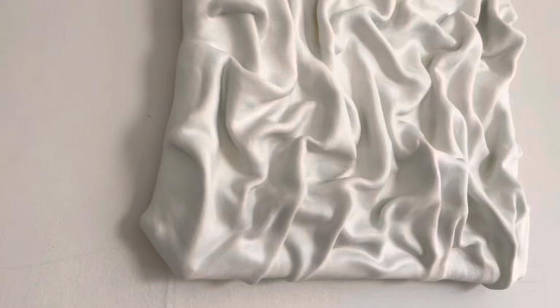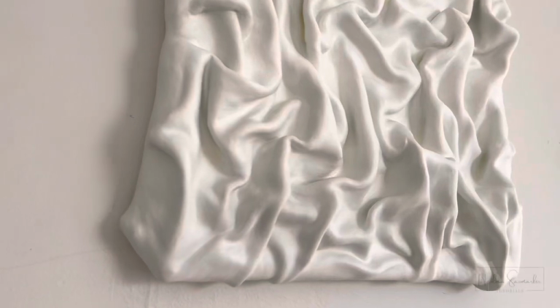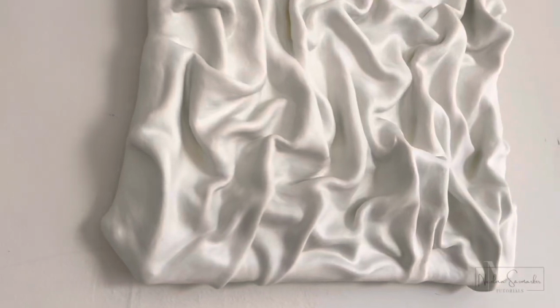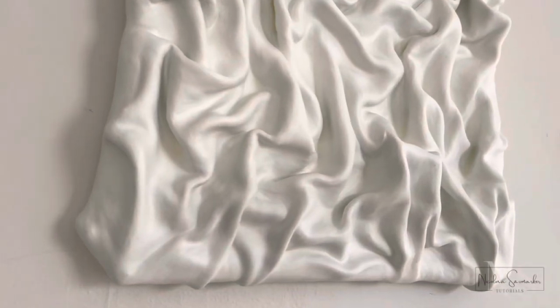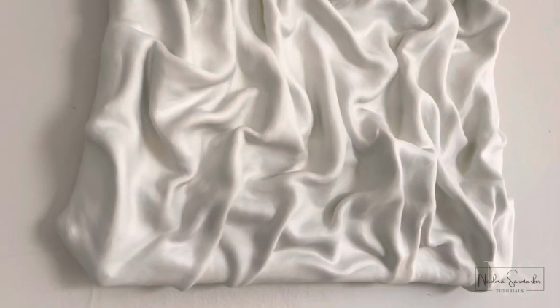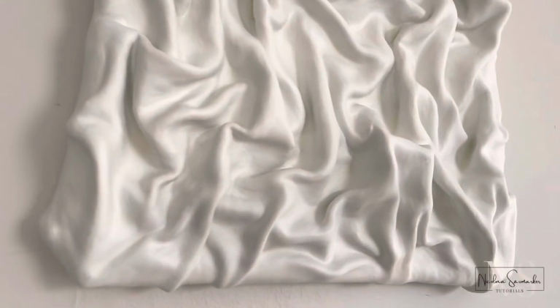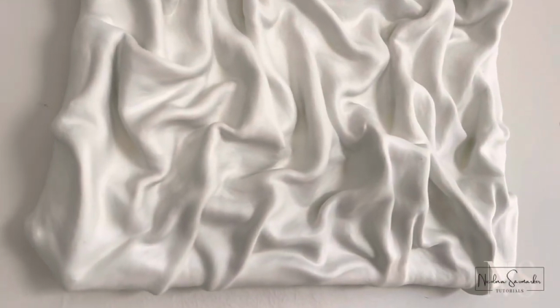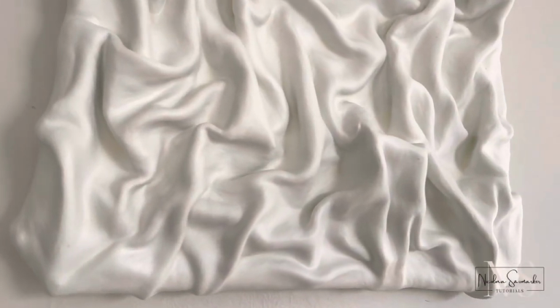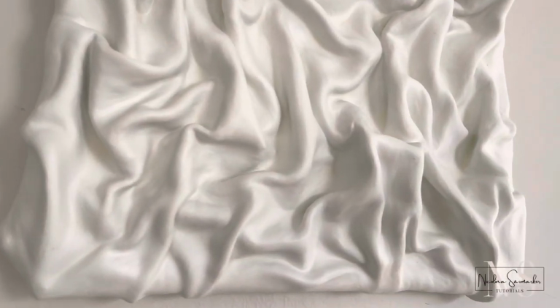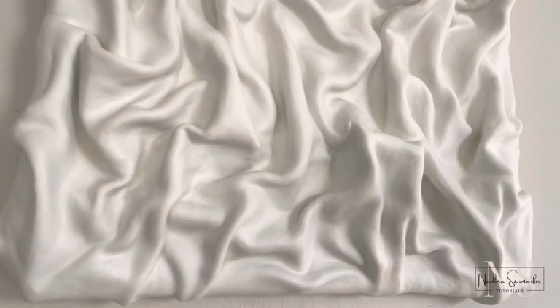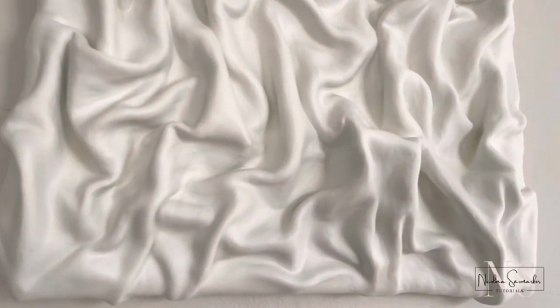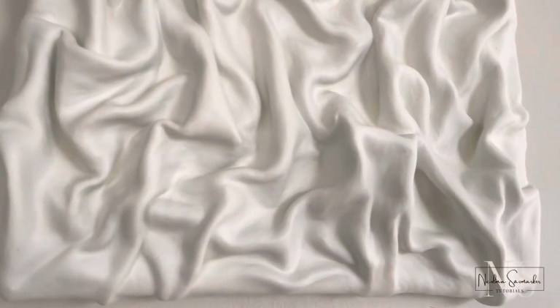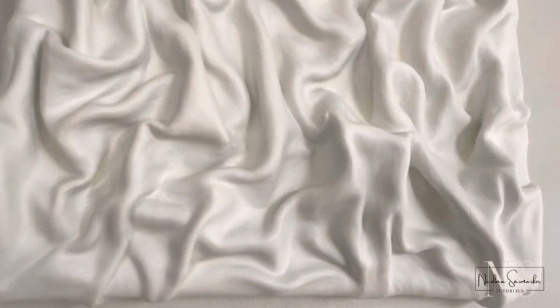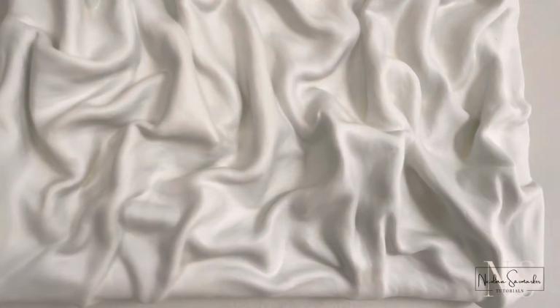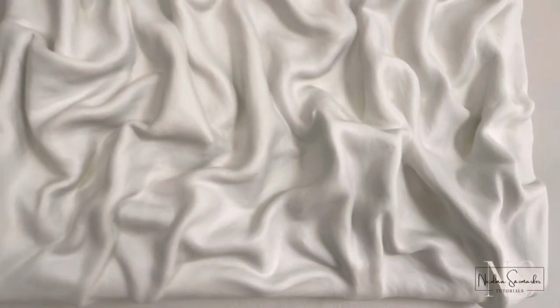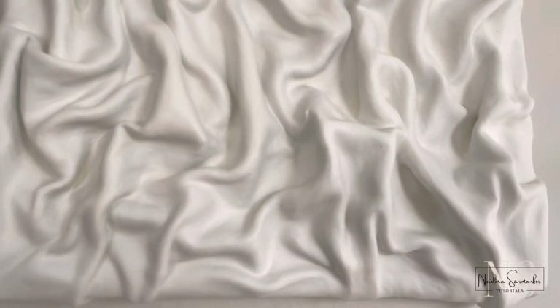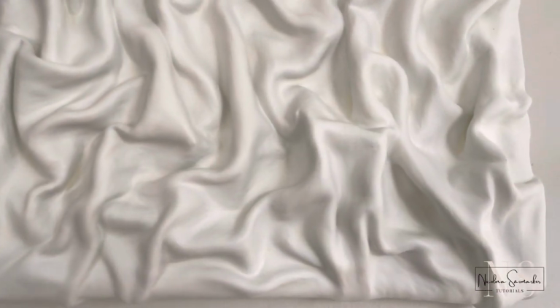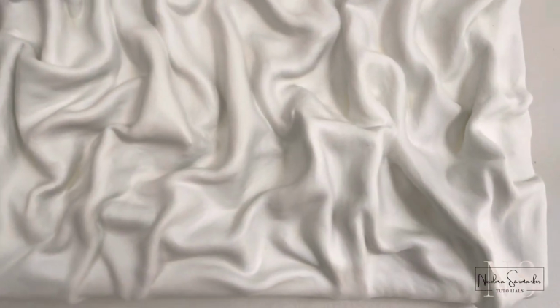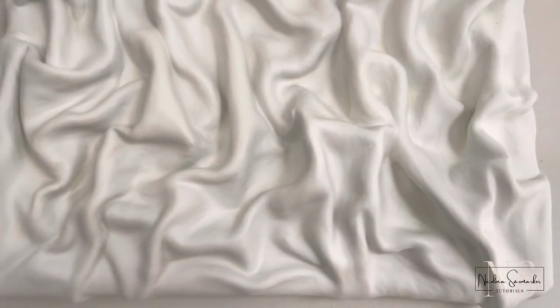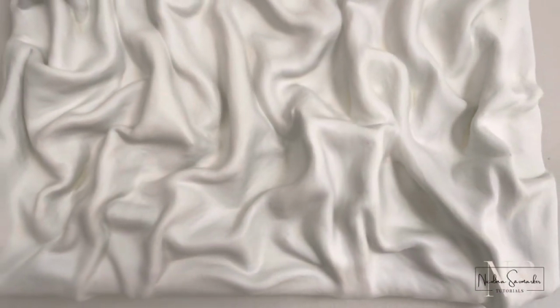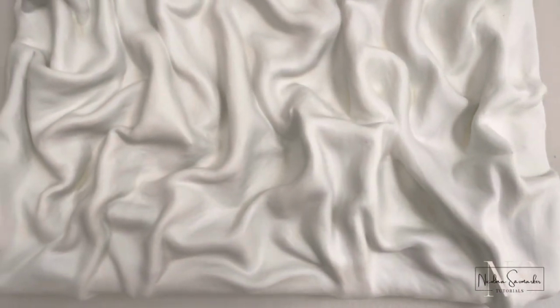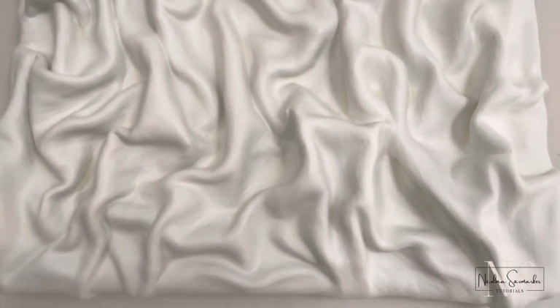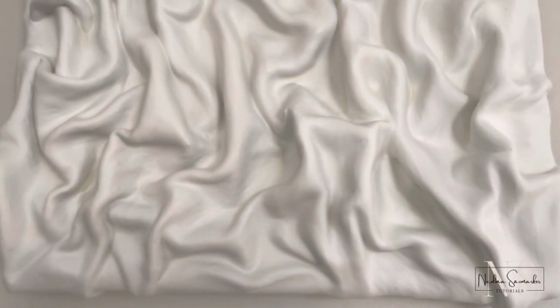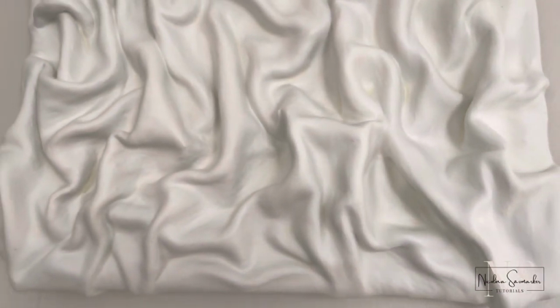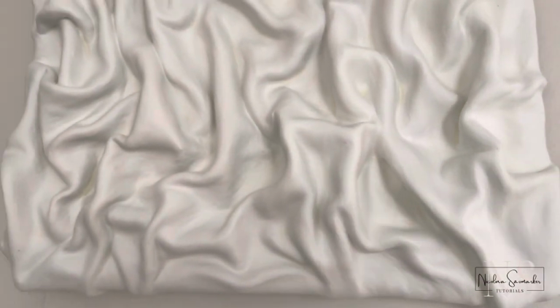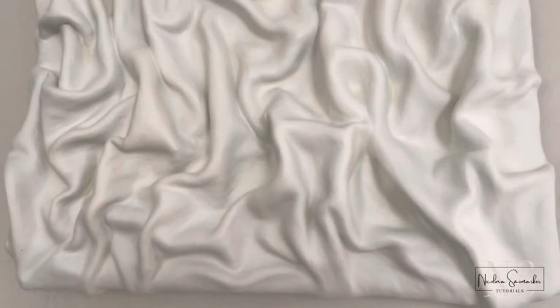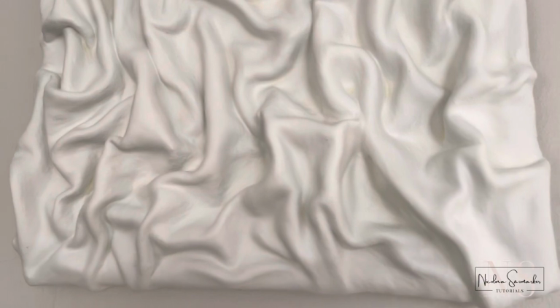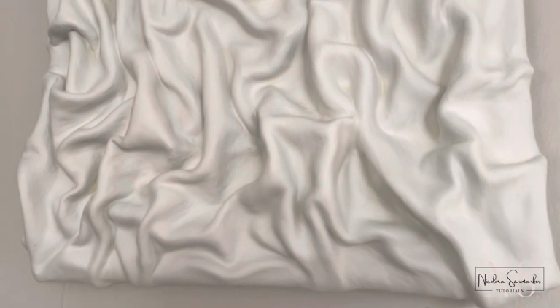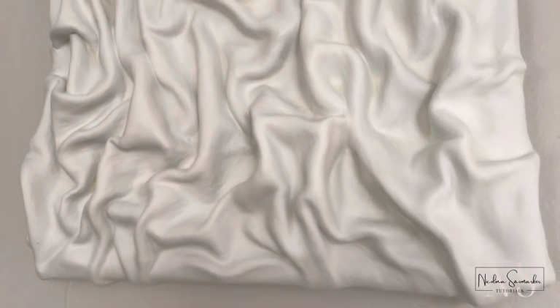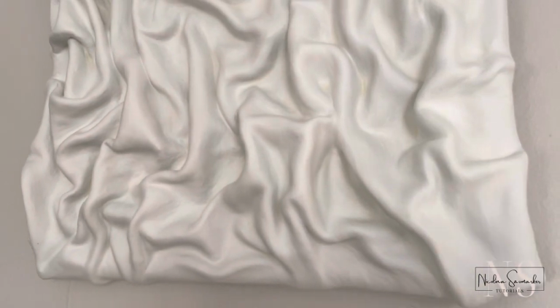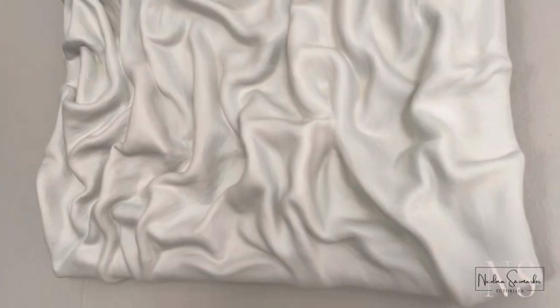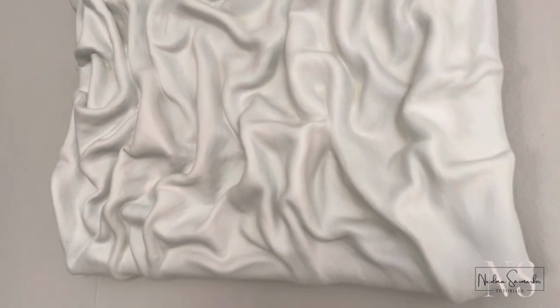Hello and welcome back to my channel. Today I'm going to show you how to do this easy fabric 3D art.